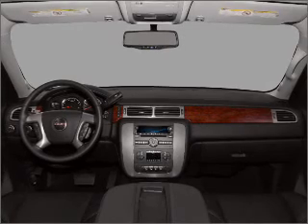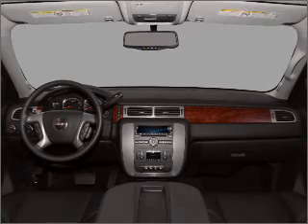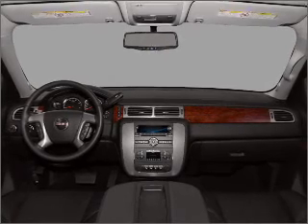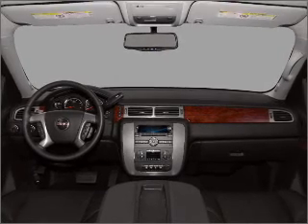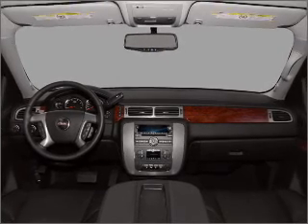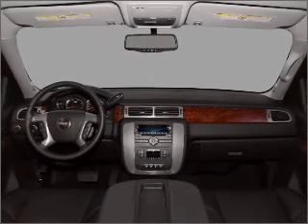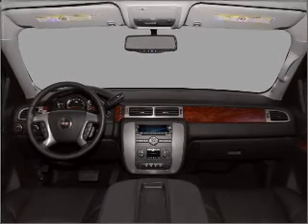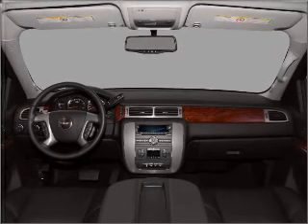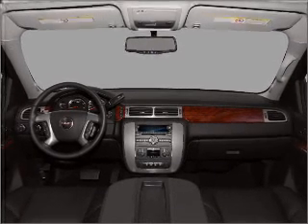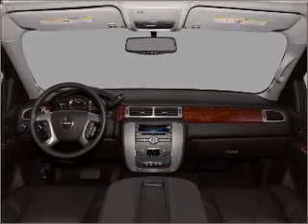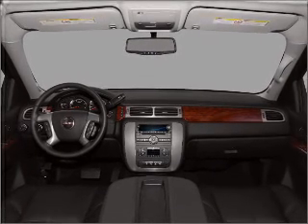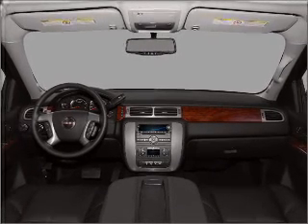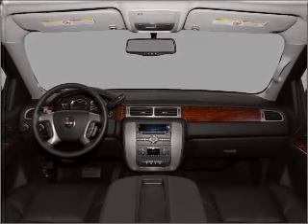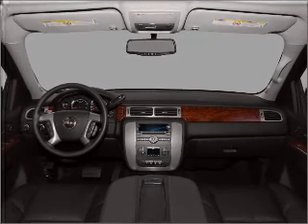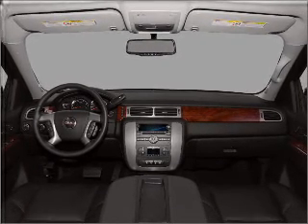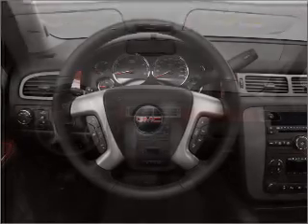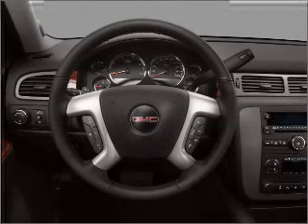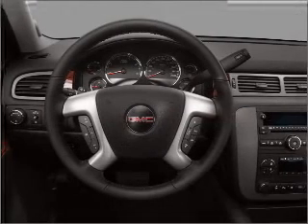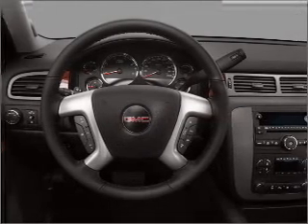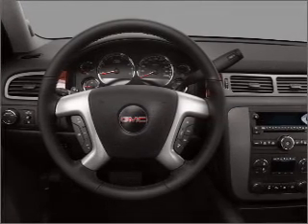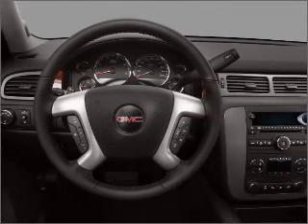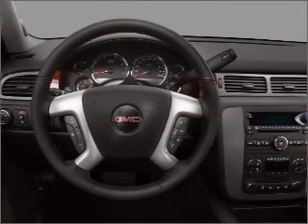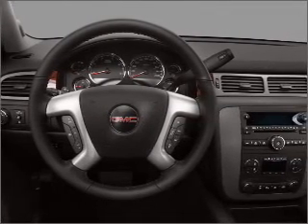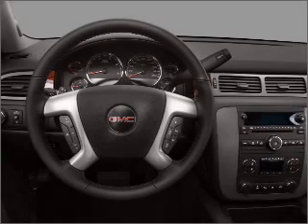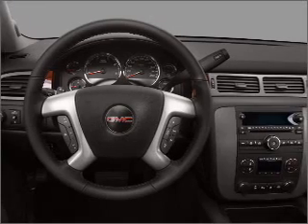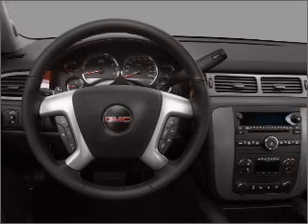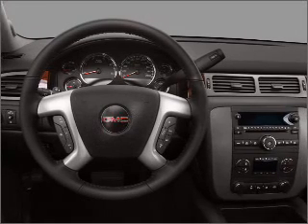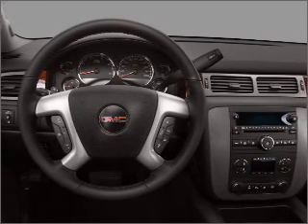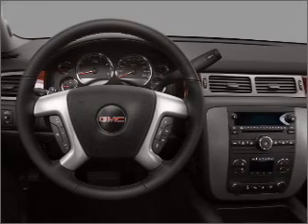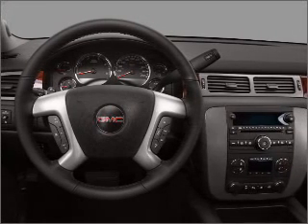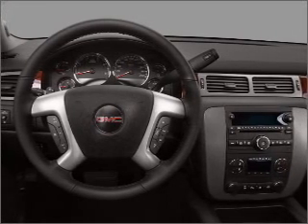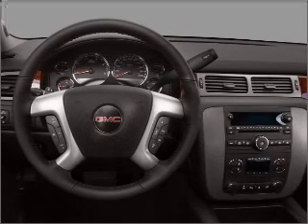This car has separate passenger temperature controls. Heated seats offer comfort in cold weather. Our website offers more information on all of our vehicles. Call us today to start test driving.